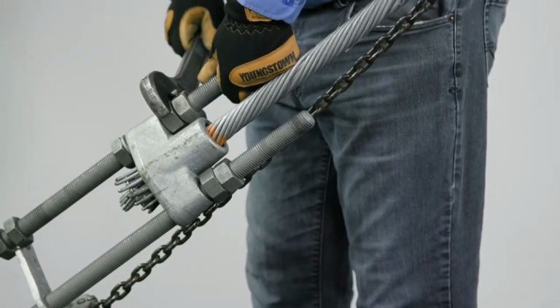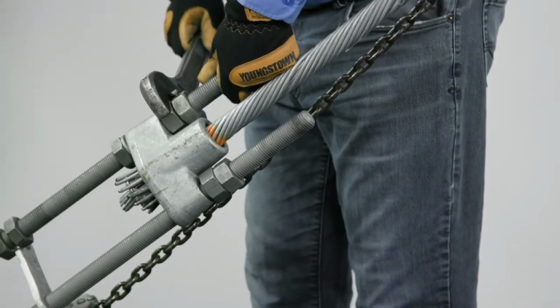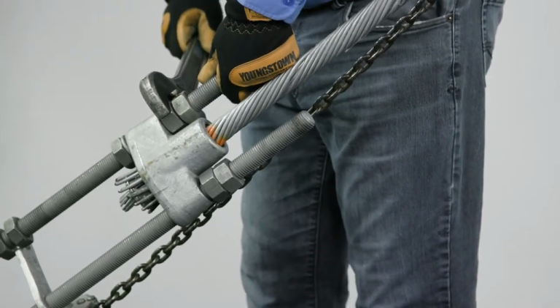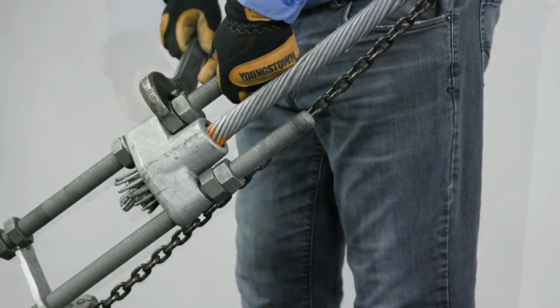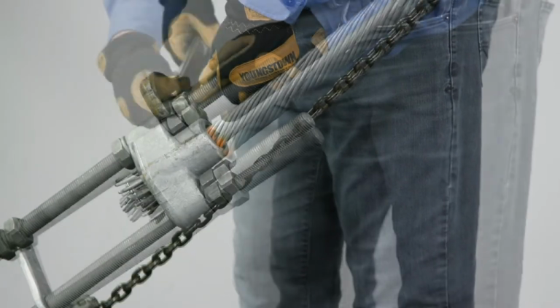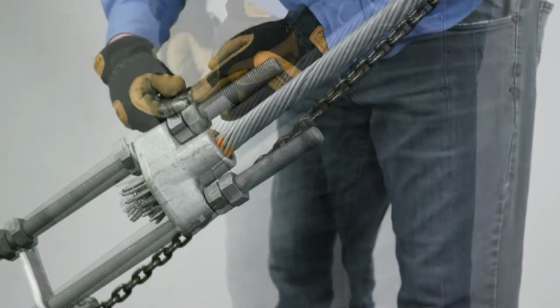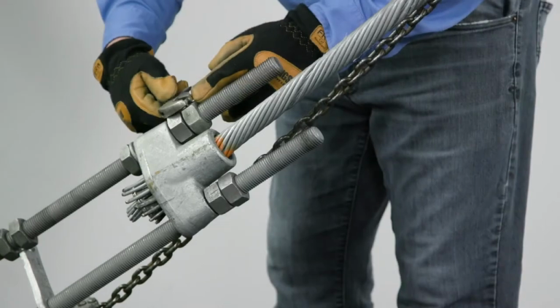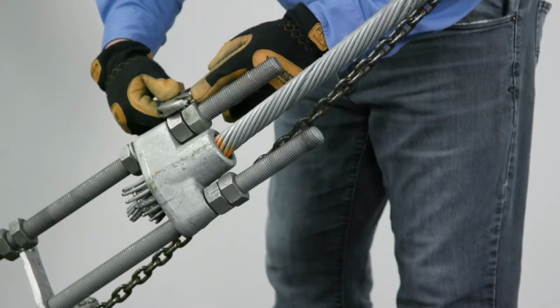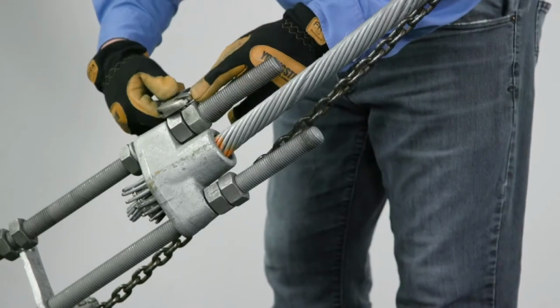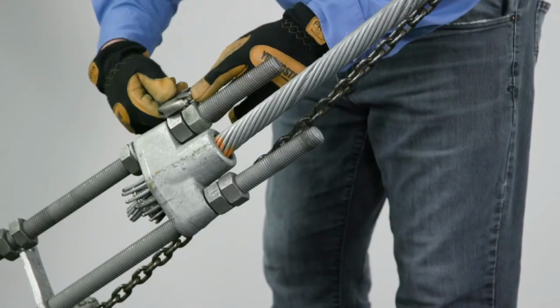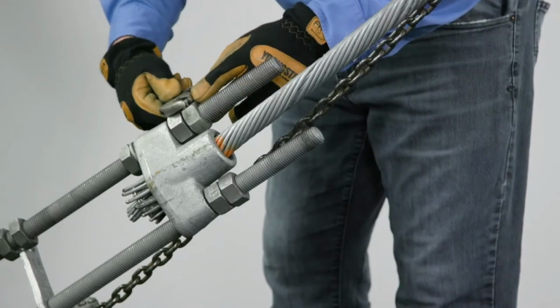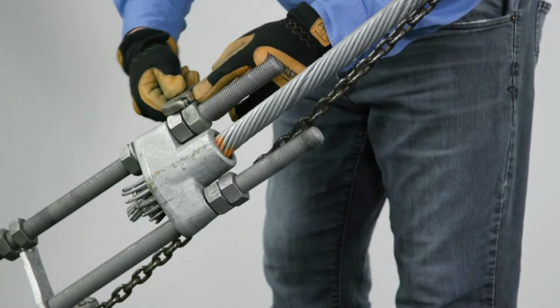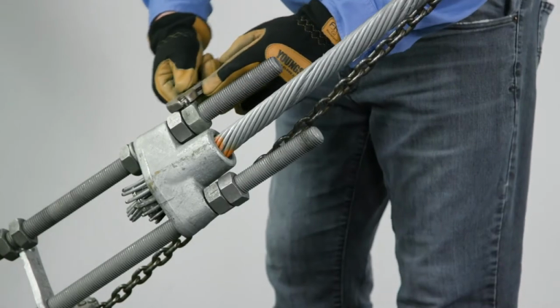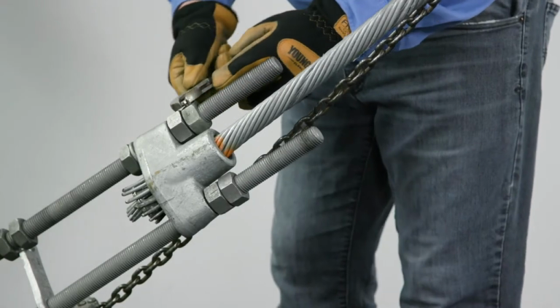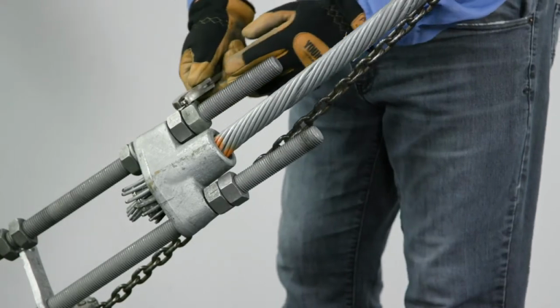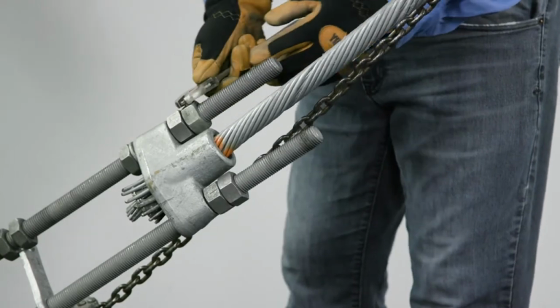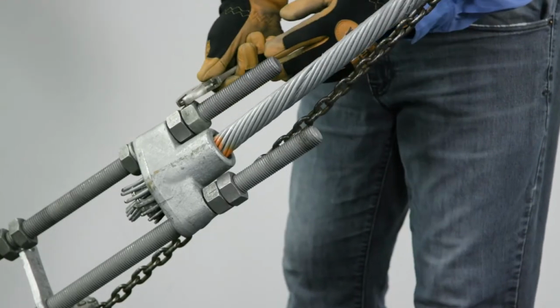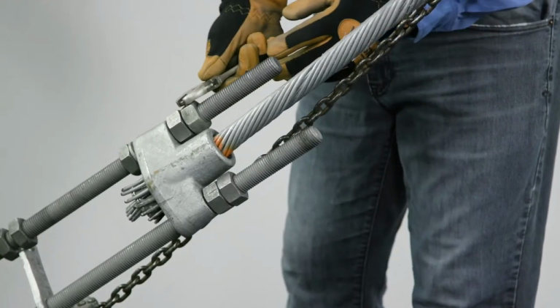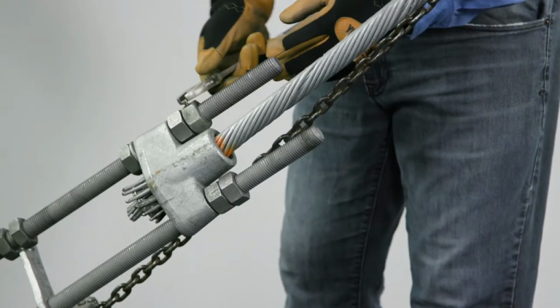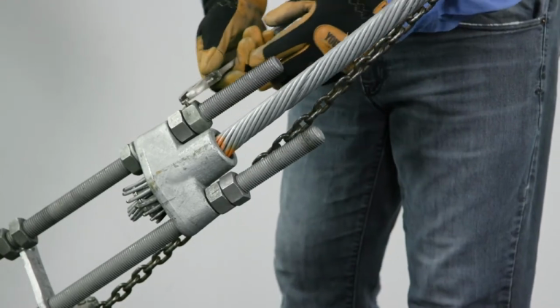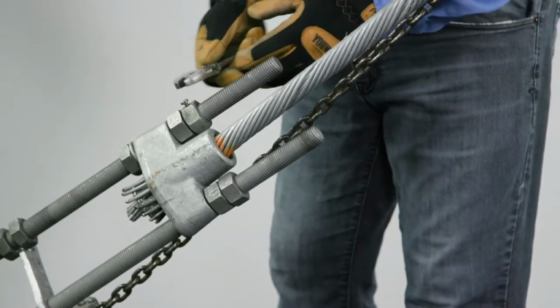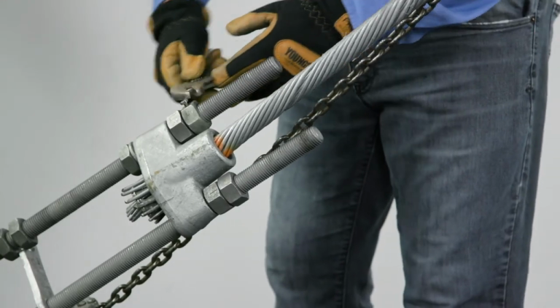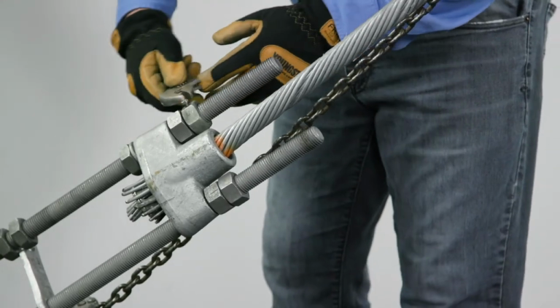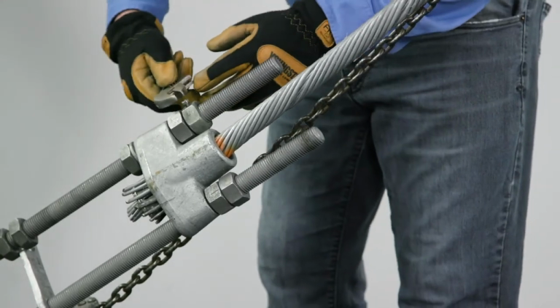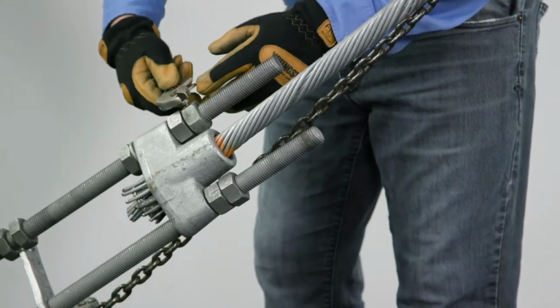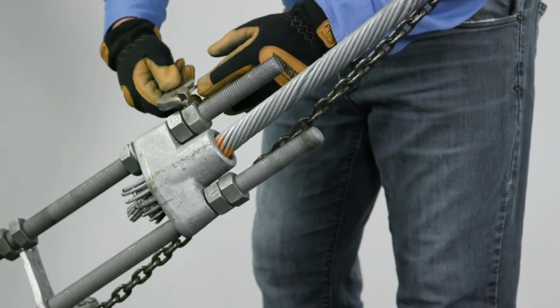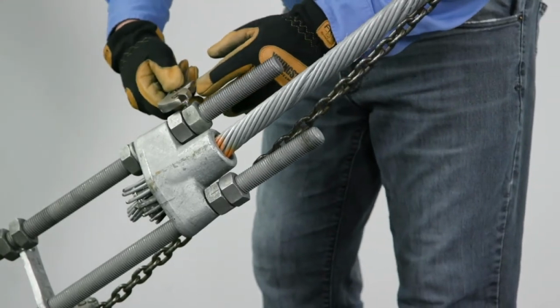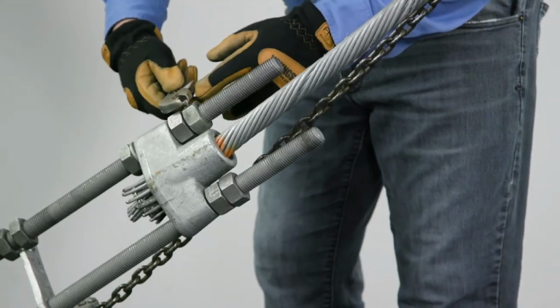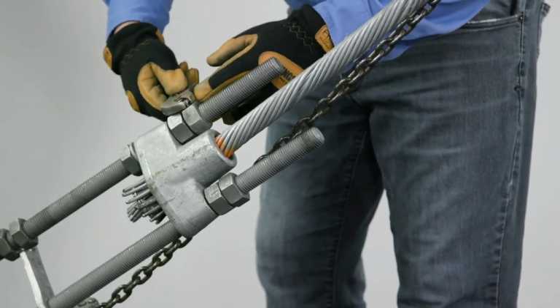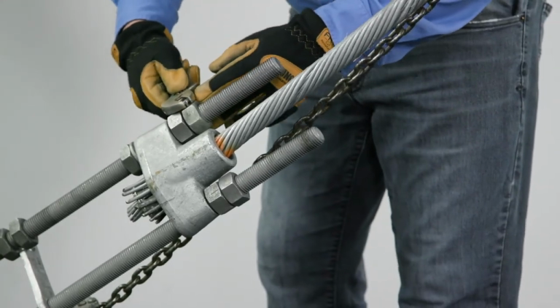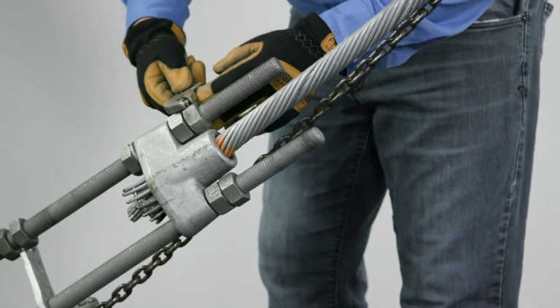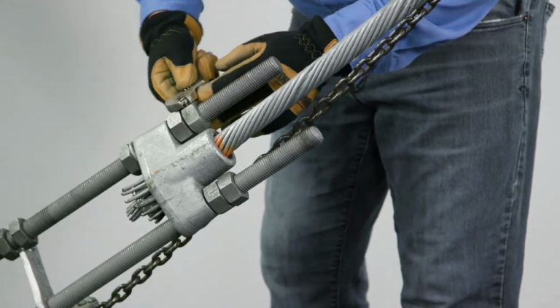Step 8. After final tensioning, secure the anti-tamper nut by tightening the set screw.